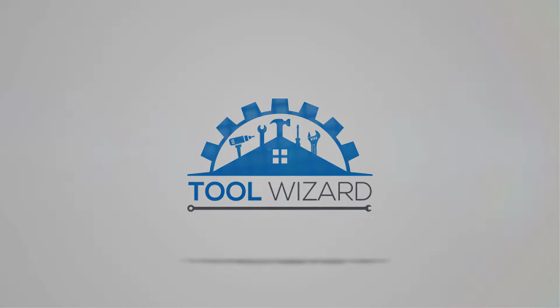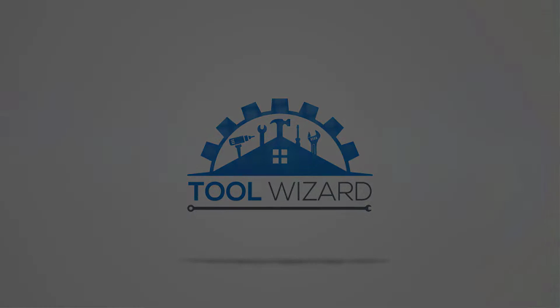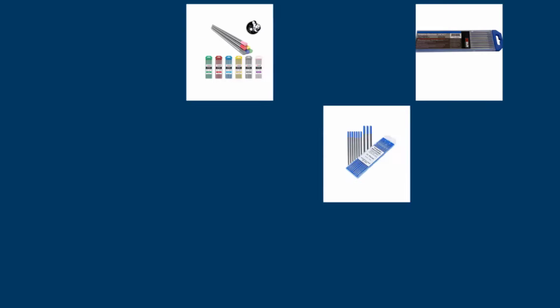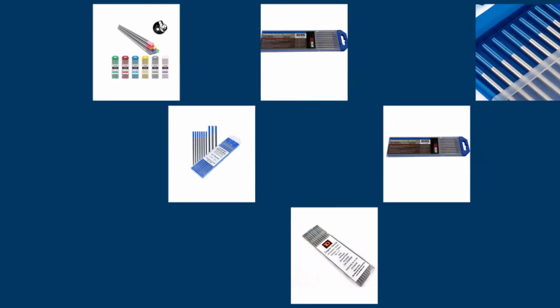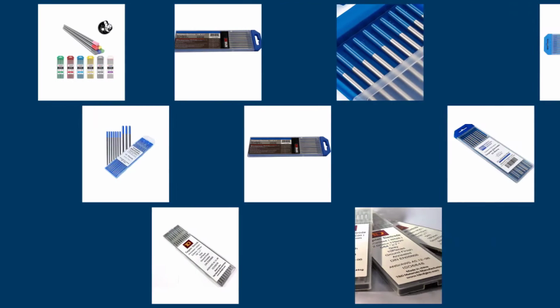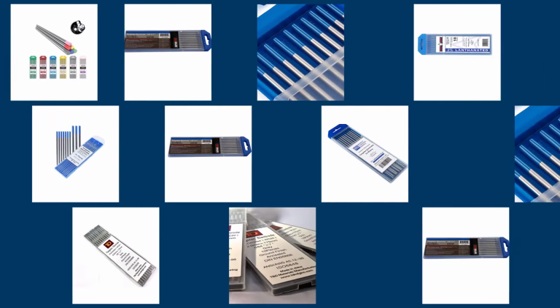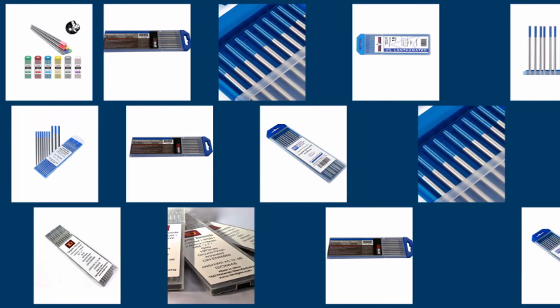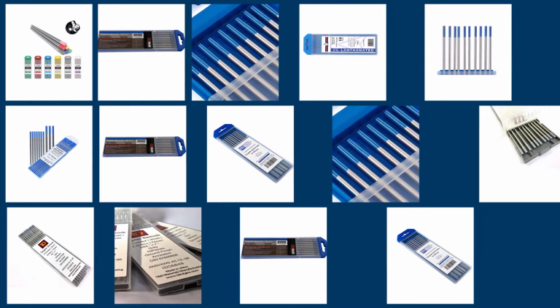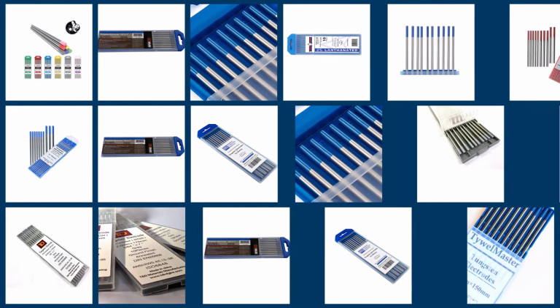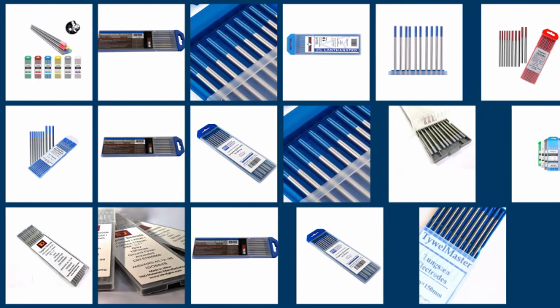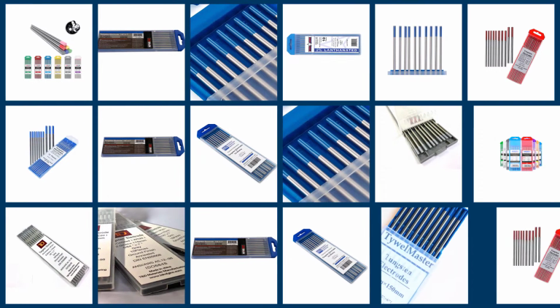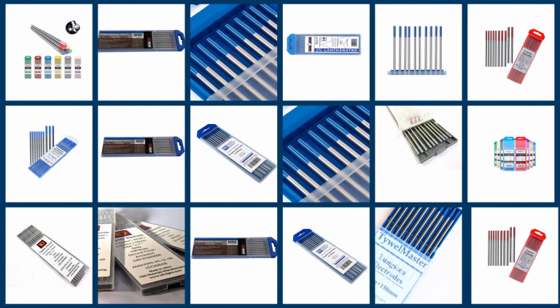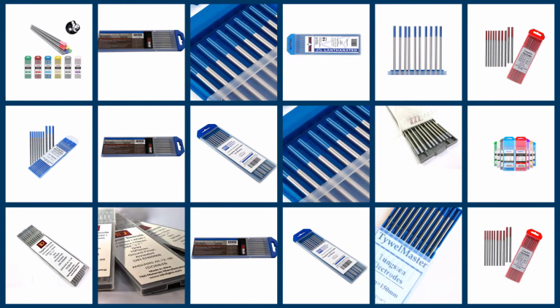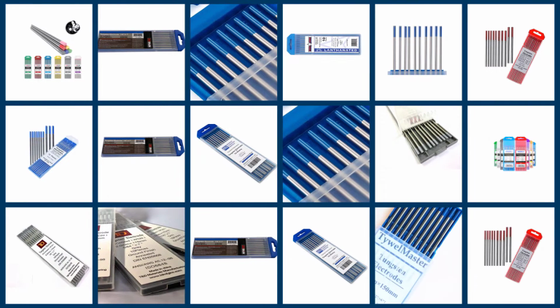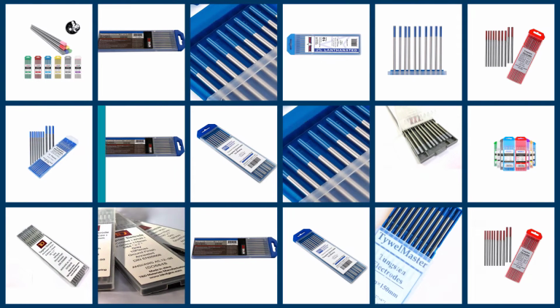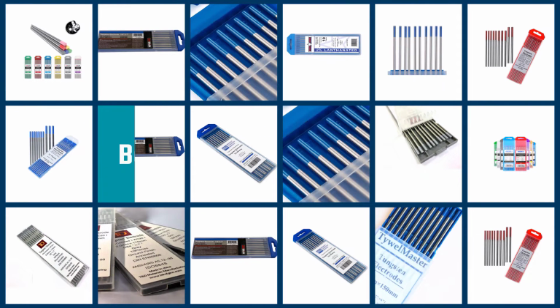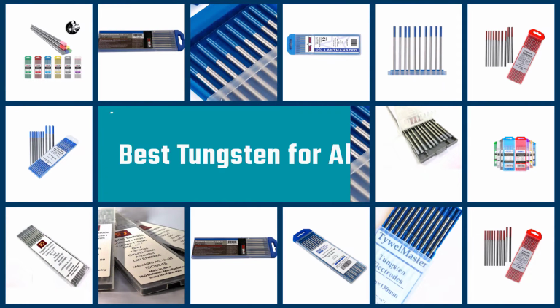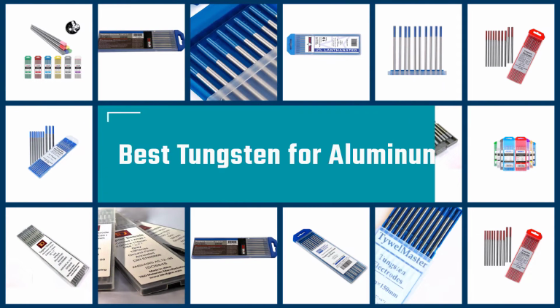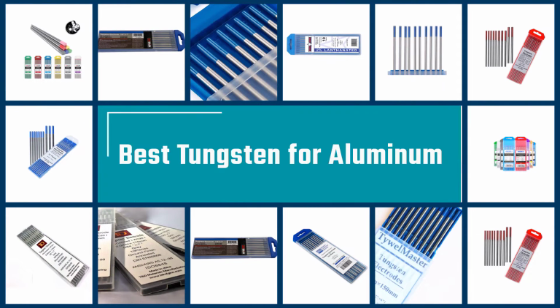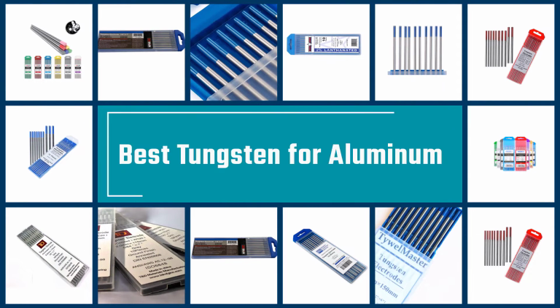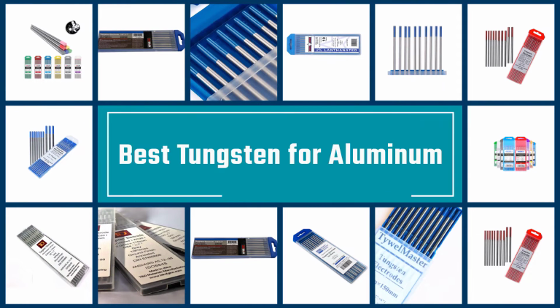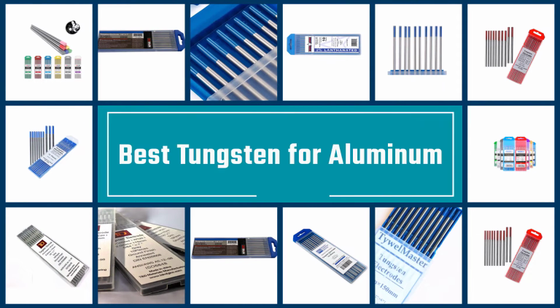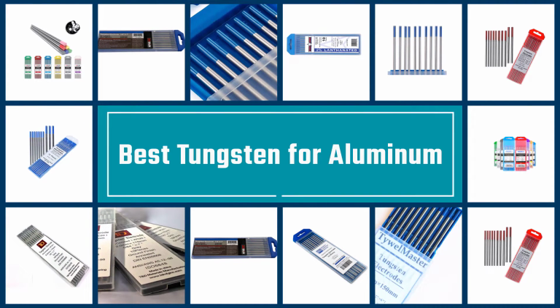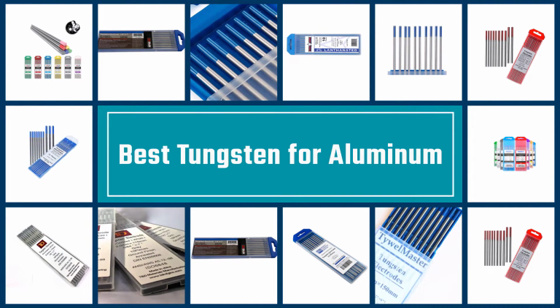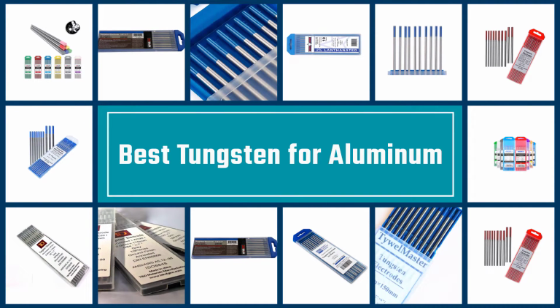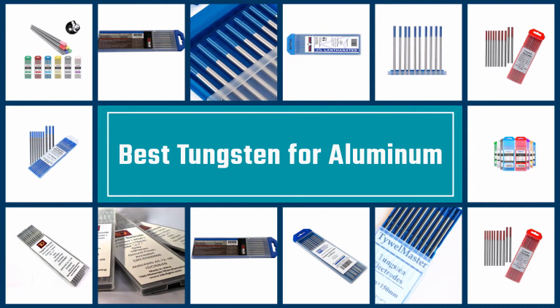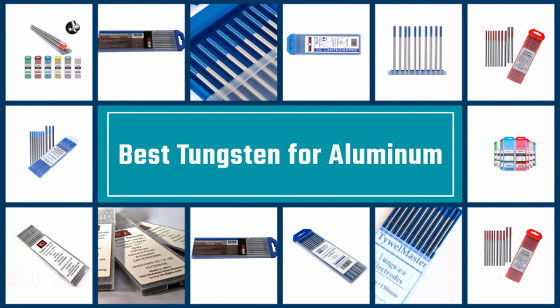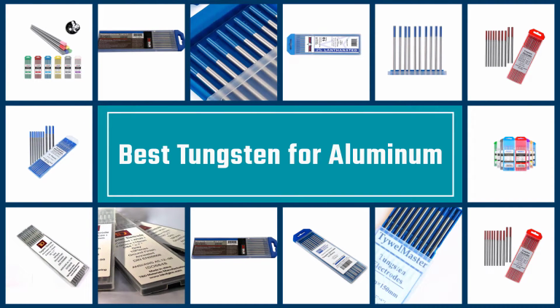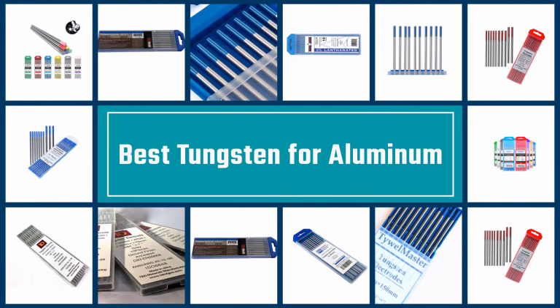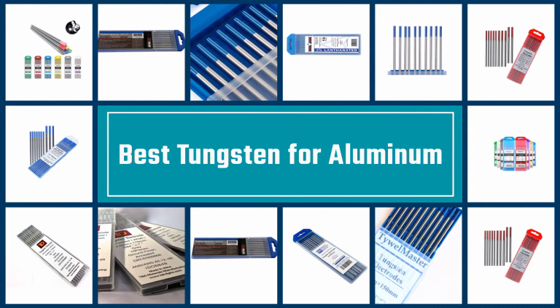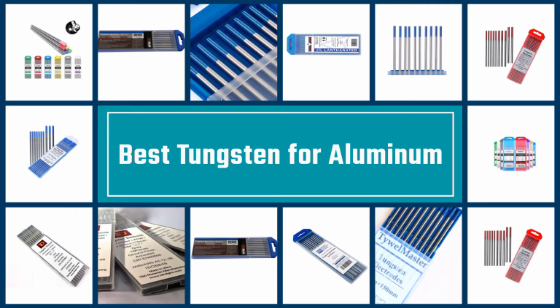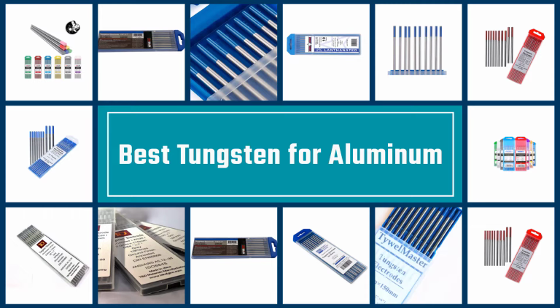Here are the five best tungsten electrodes for aluminum, so let's get started.